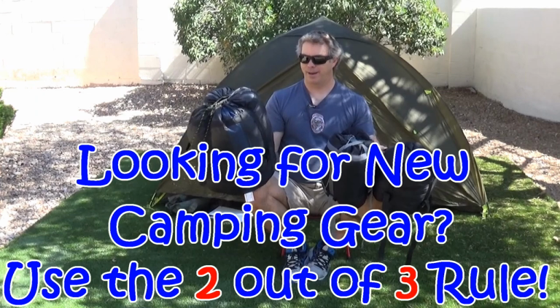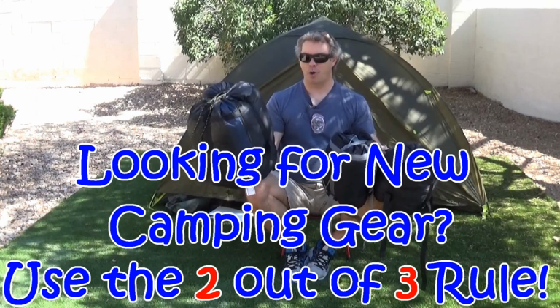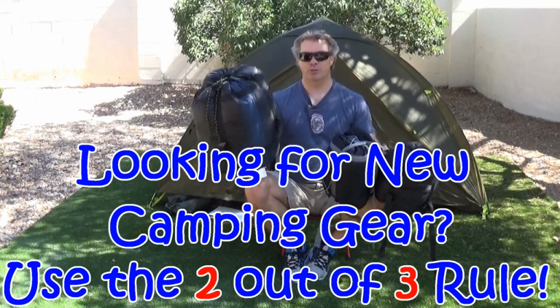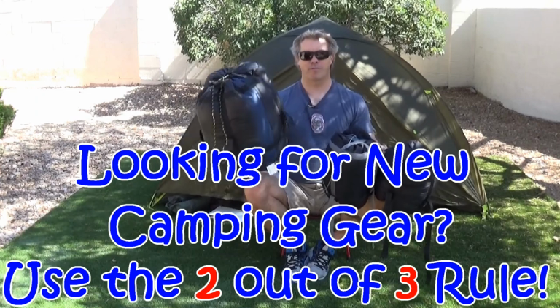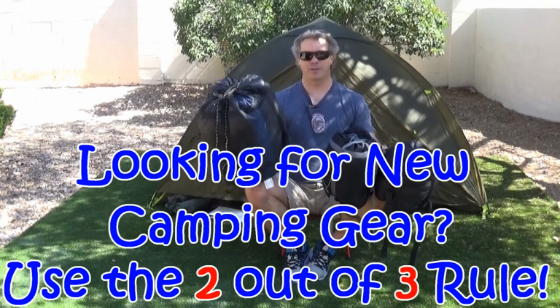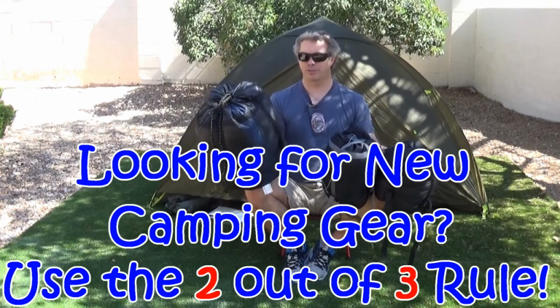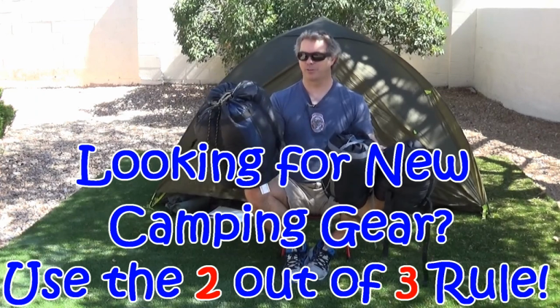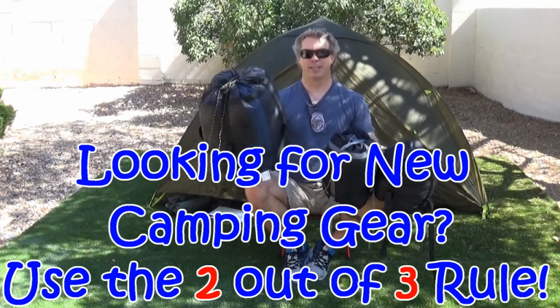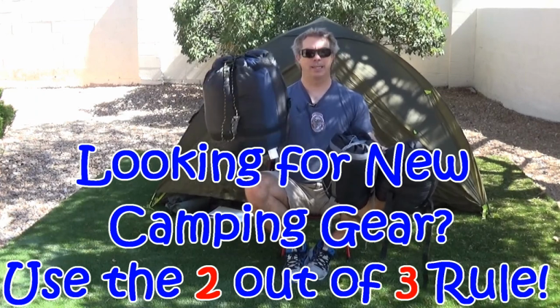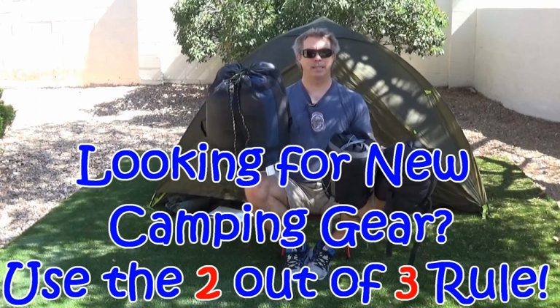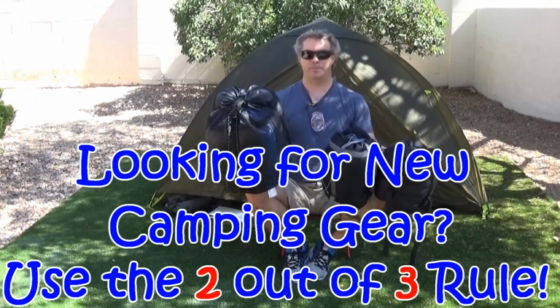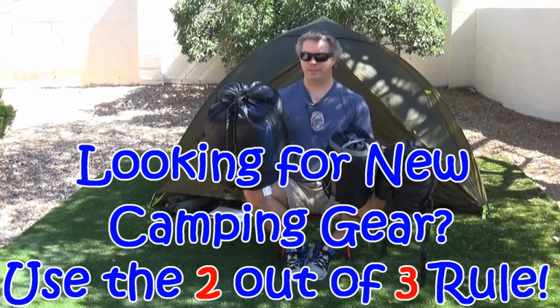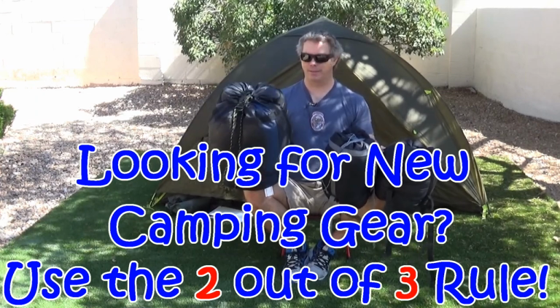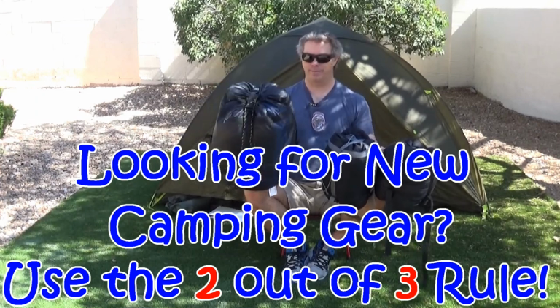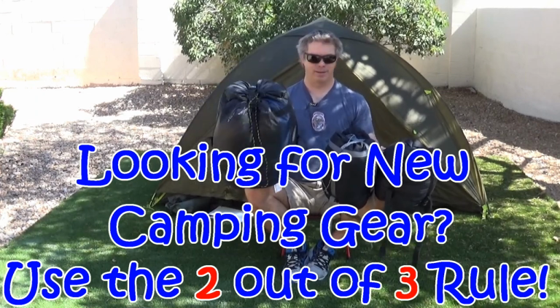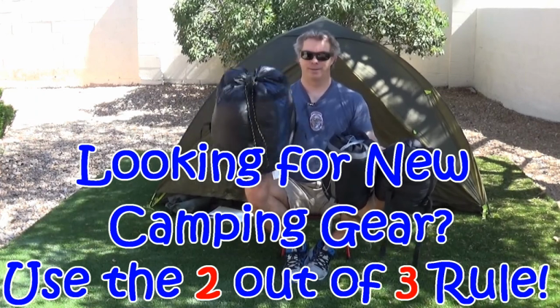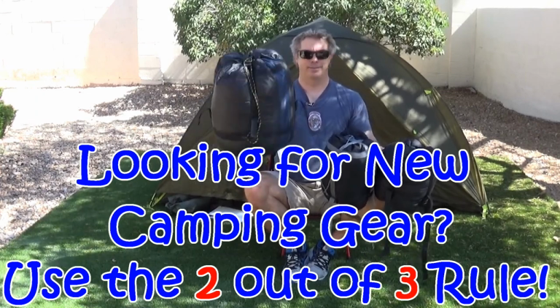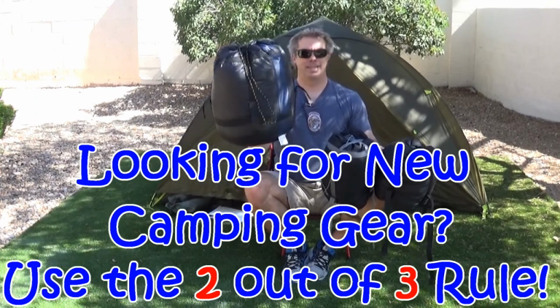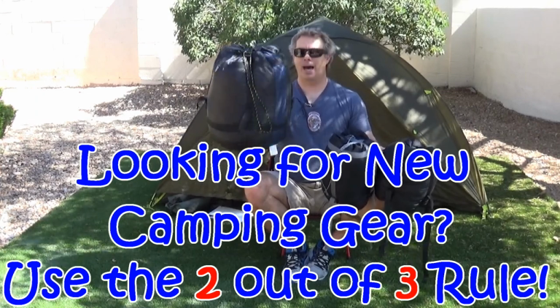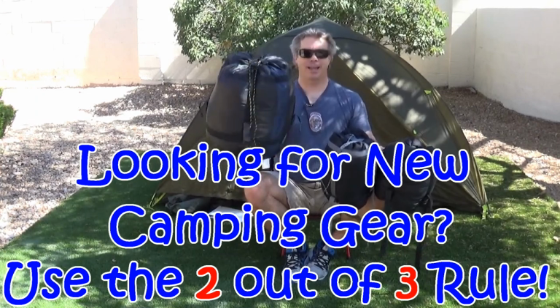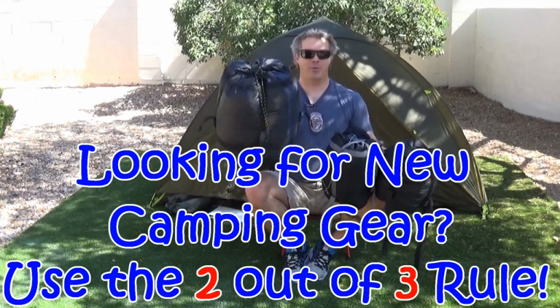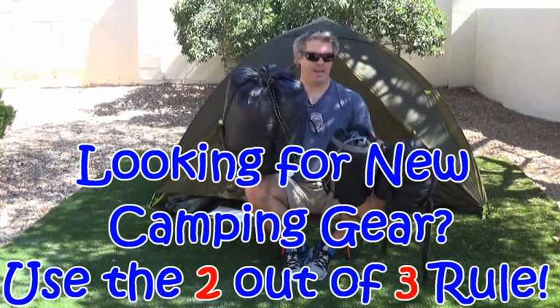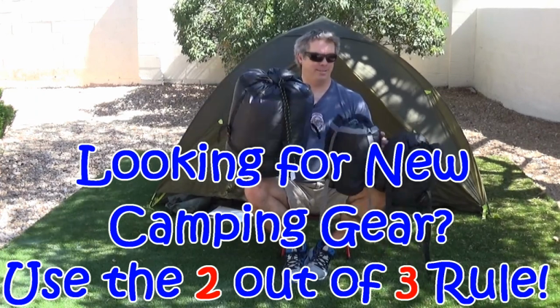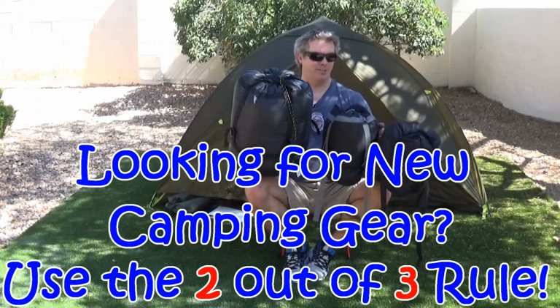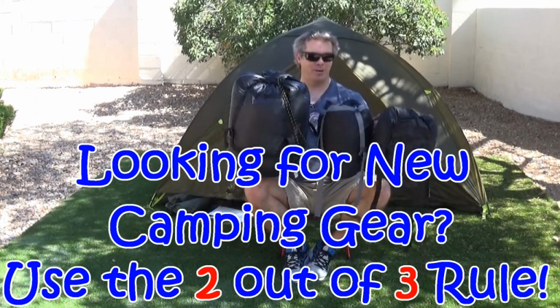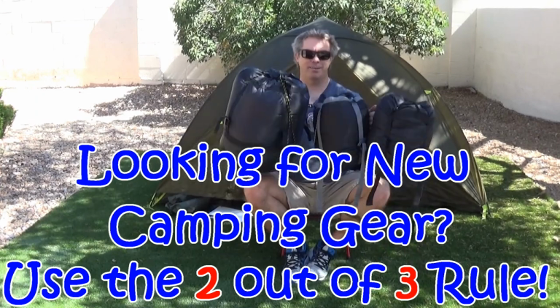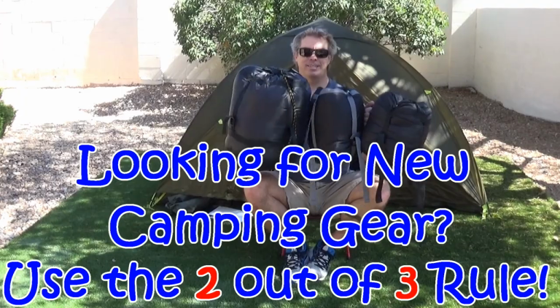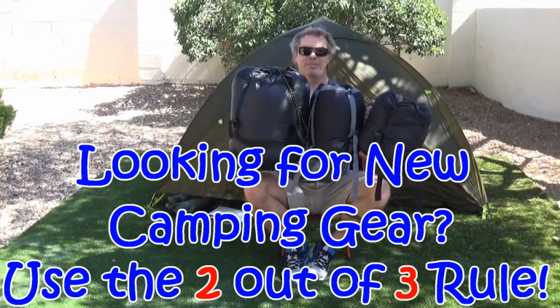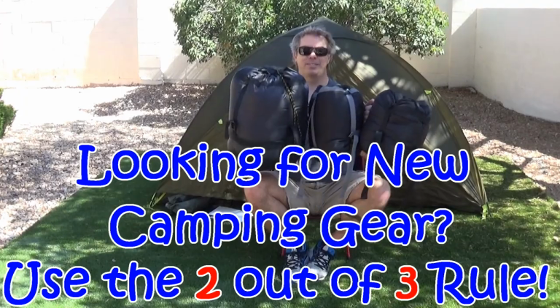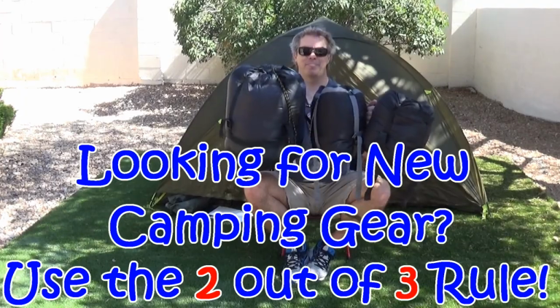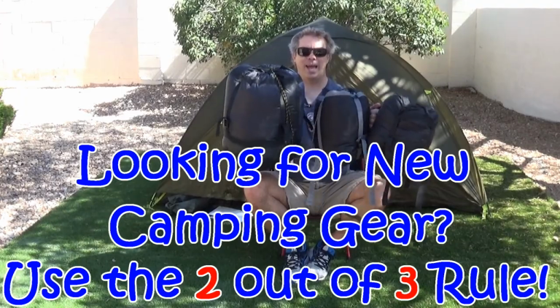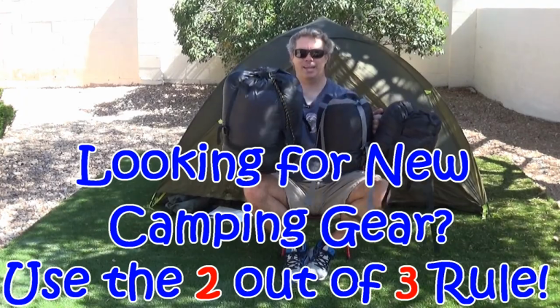I'm ultra-functional, inexpensive, not lightweight. So here's the differences in bags.